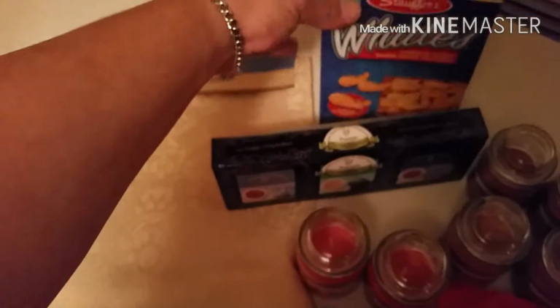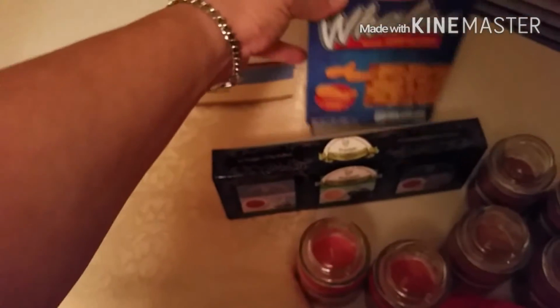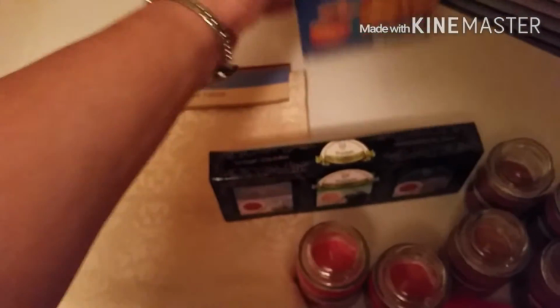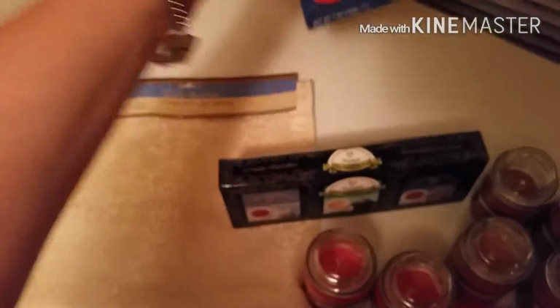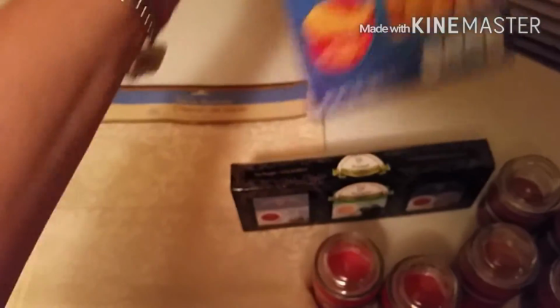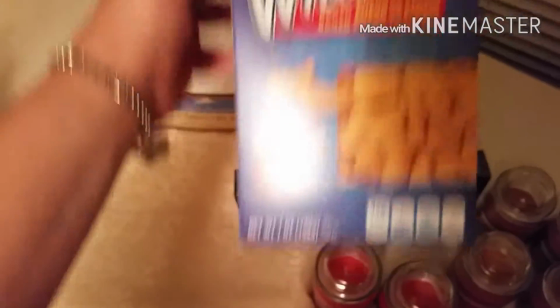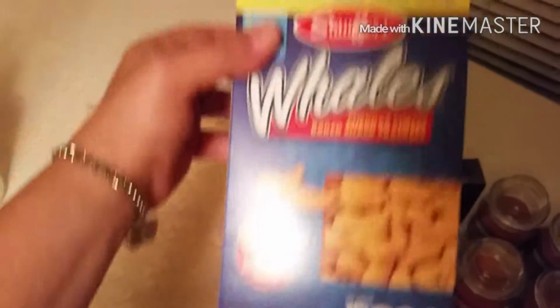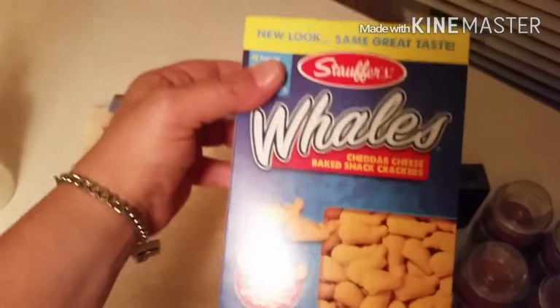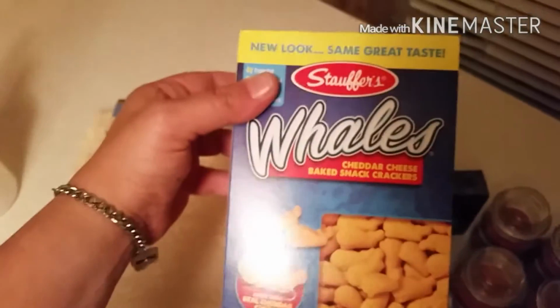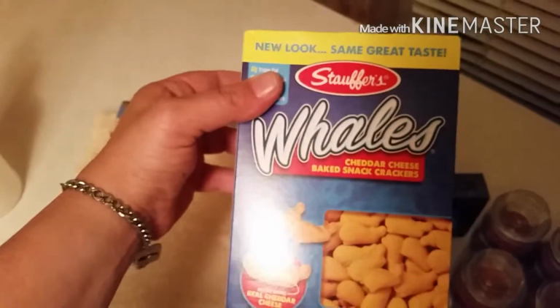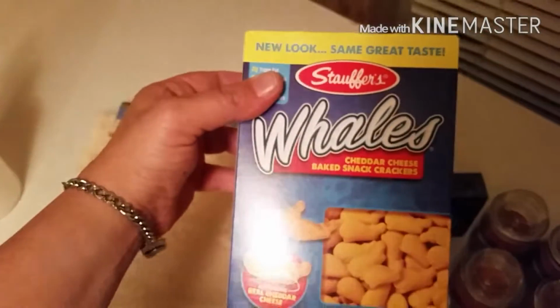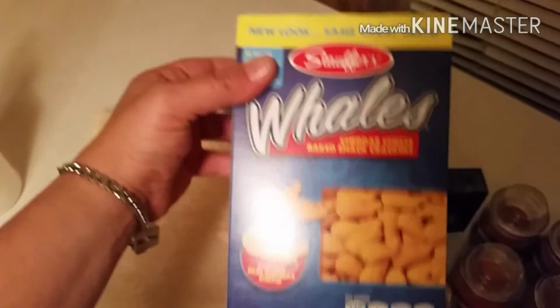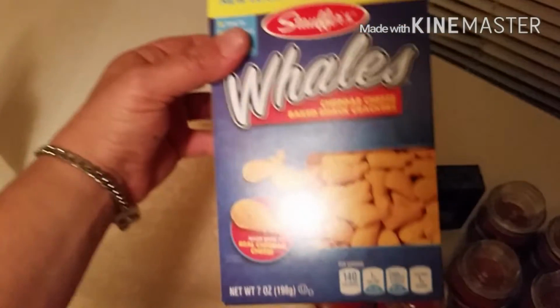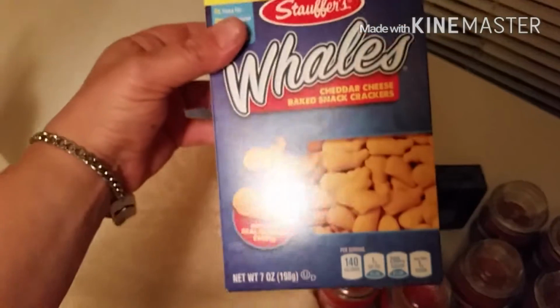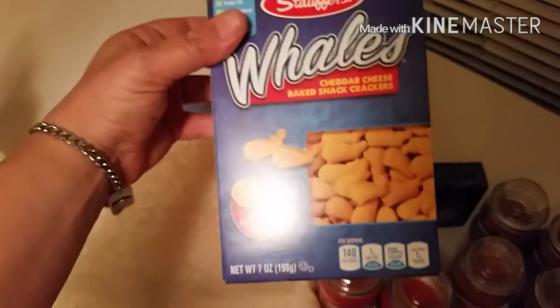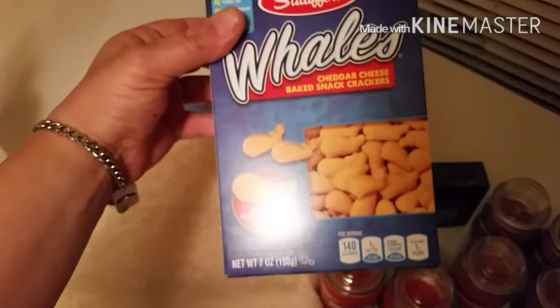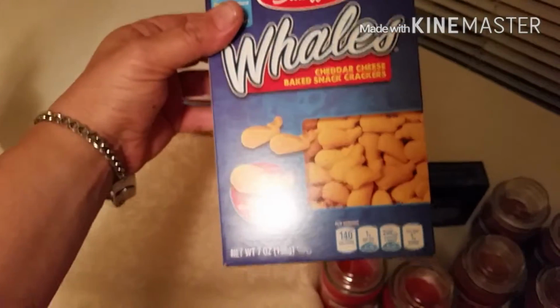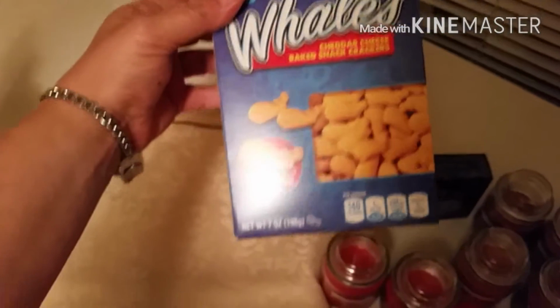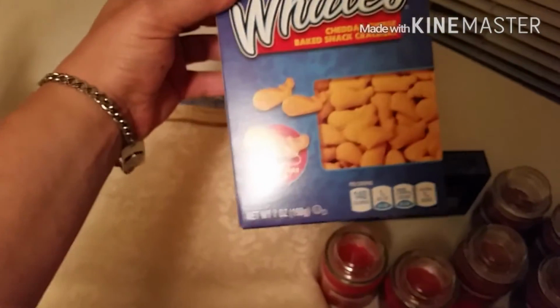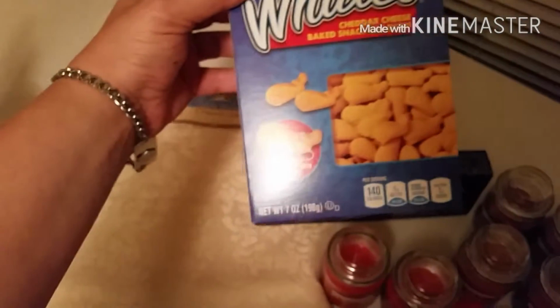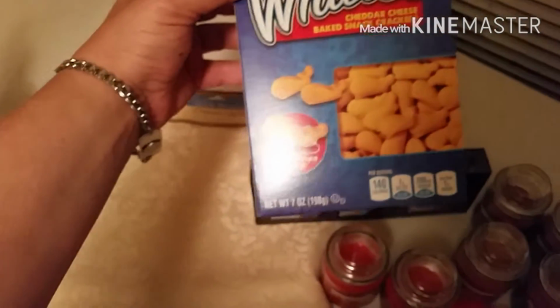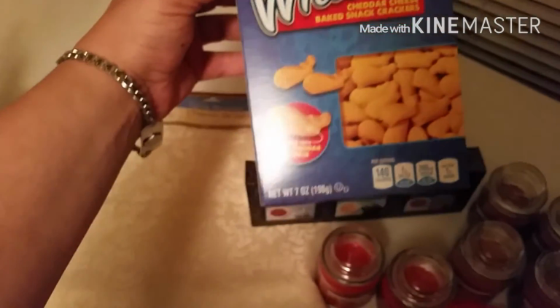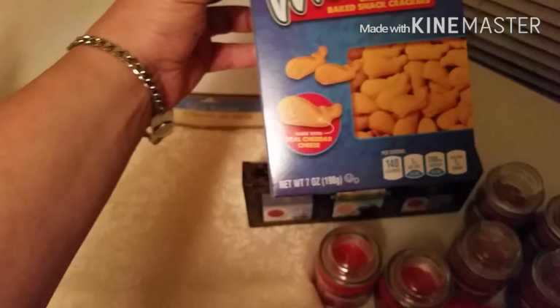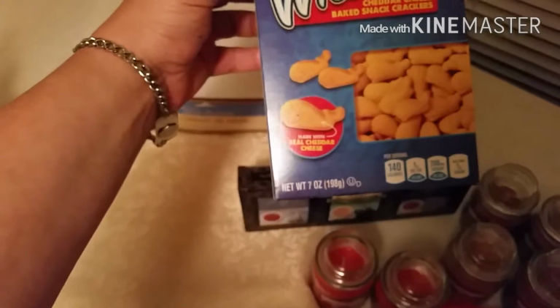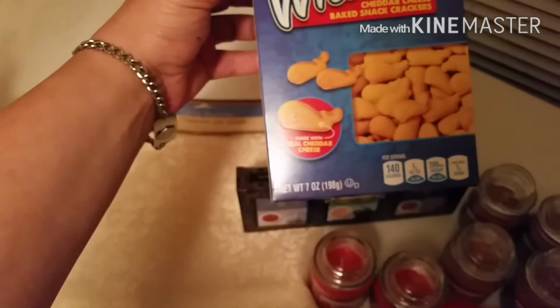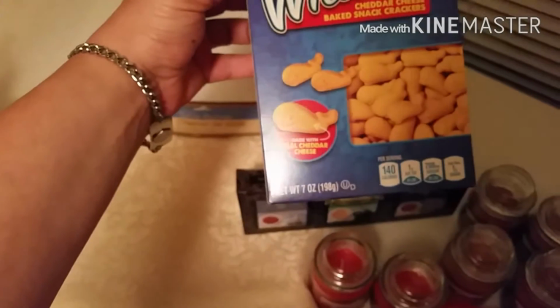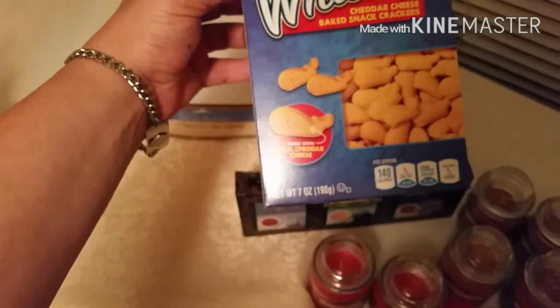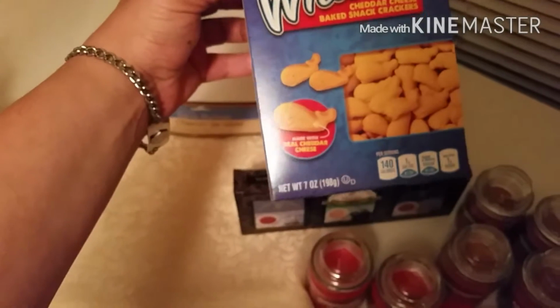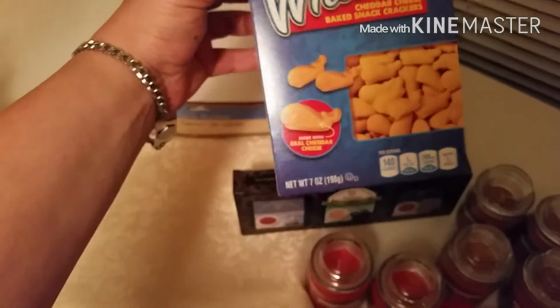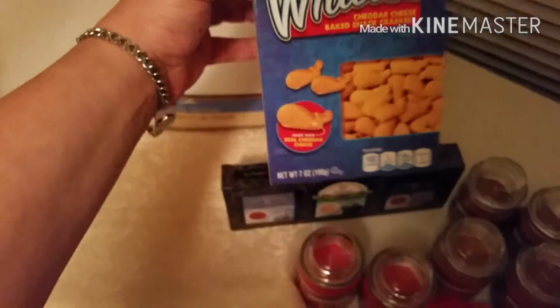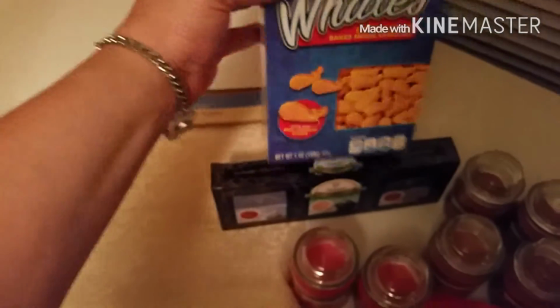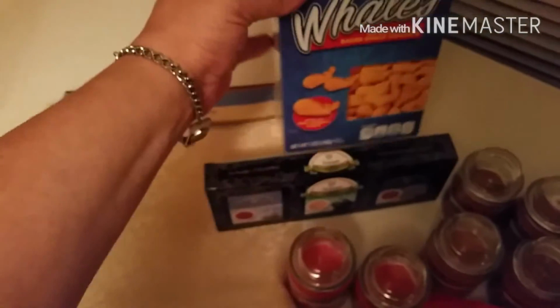I got my son the whales. He likes those. They're a baked snack.